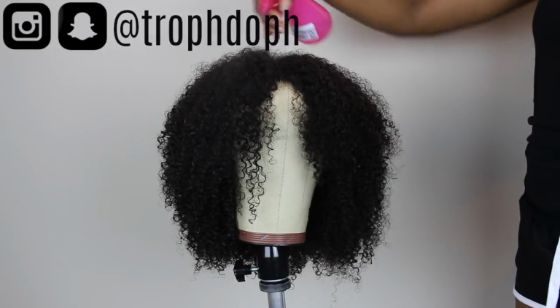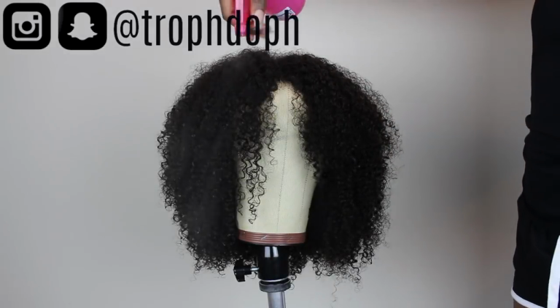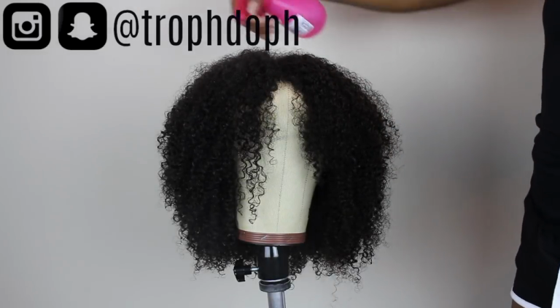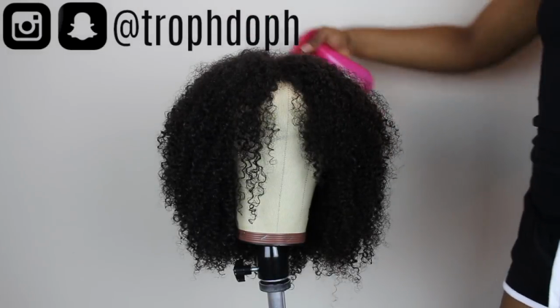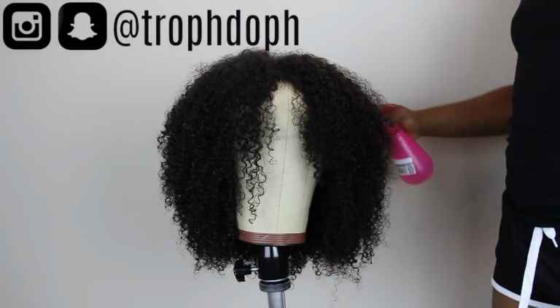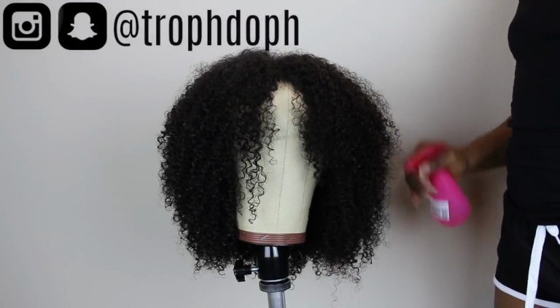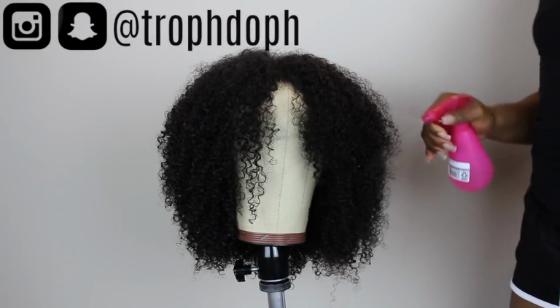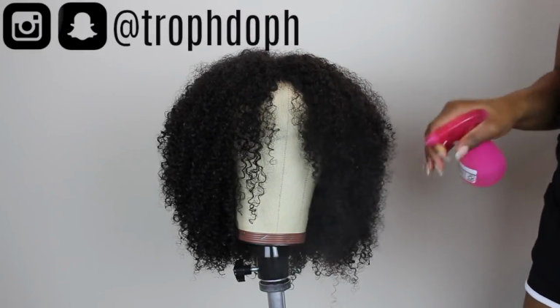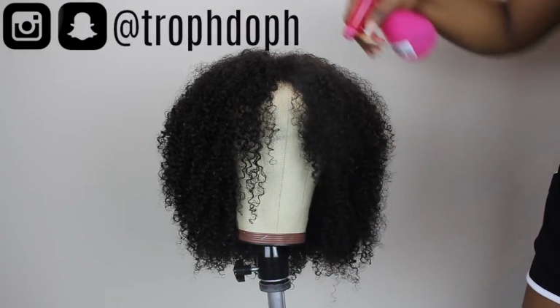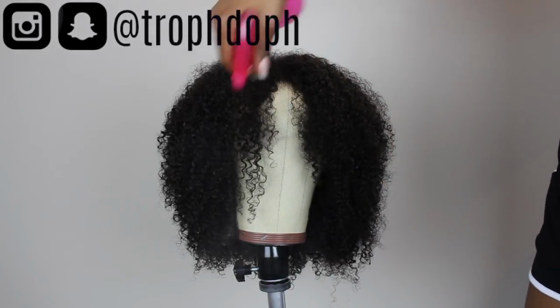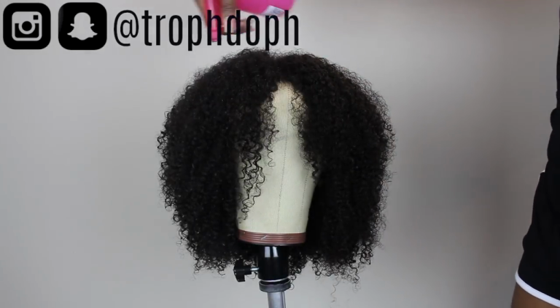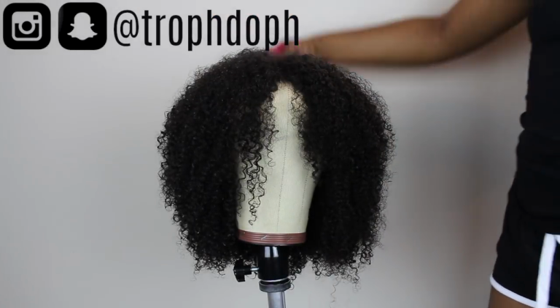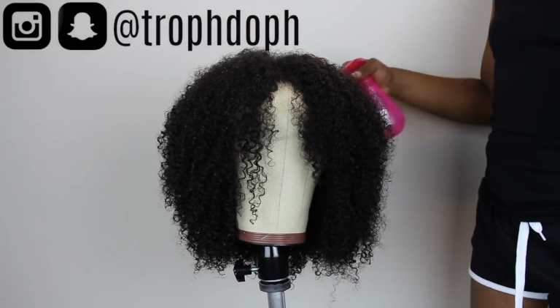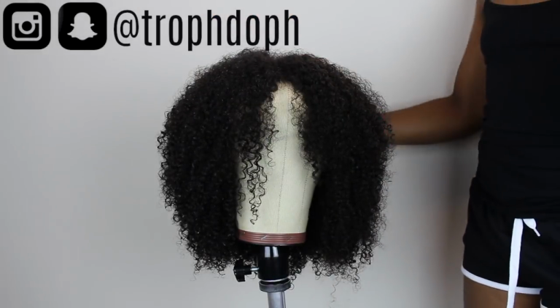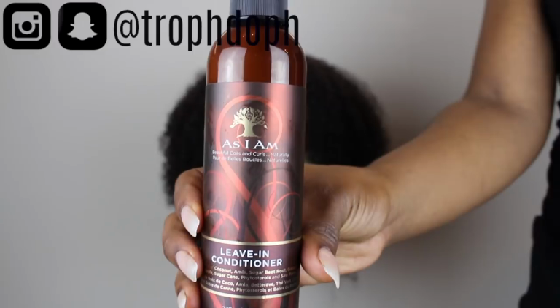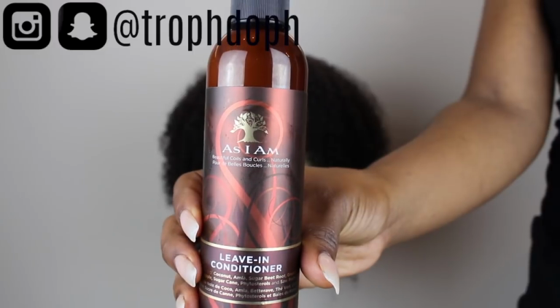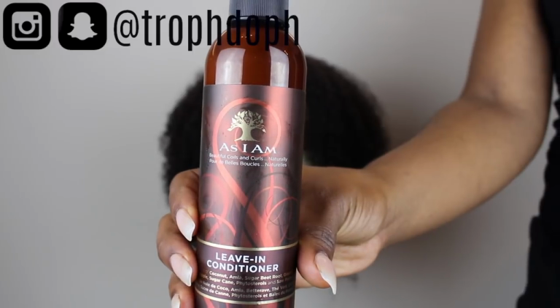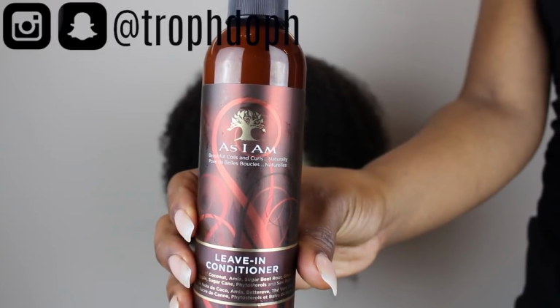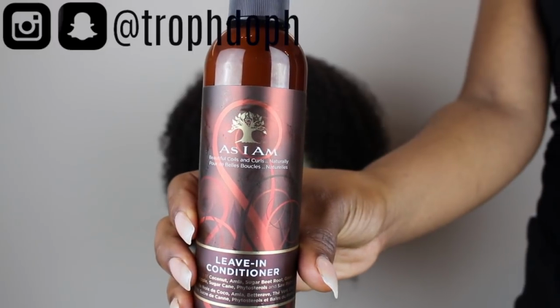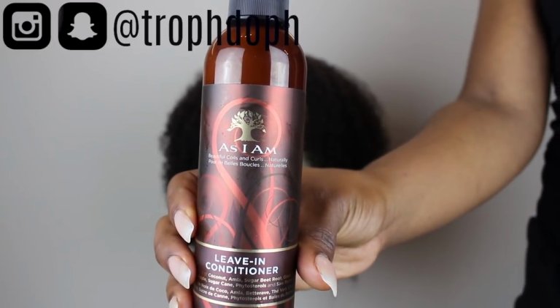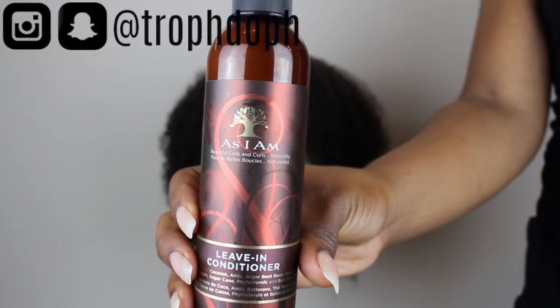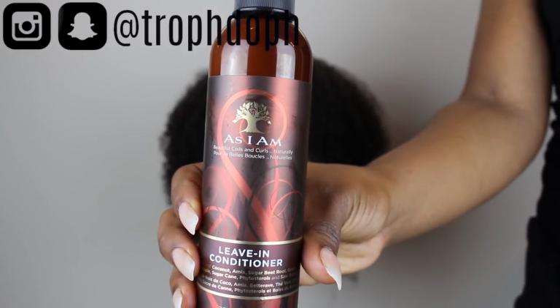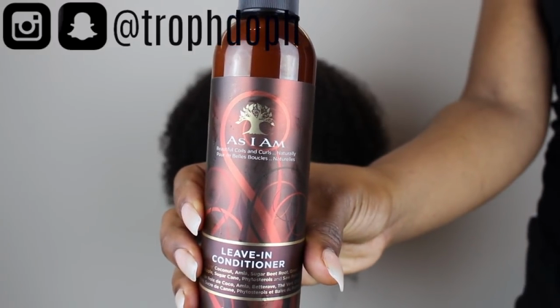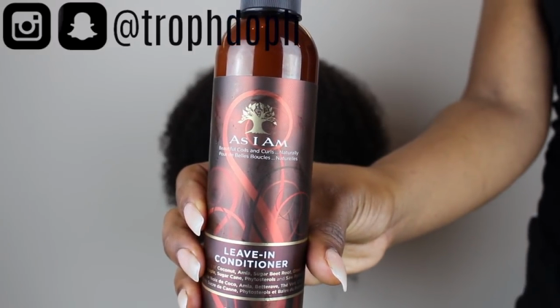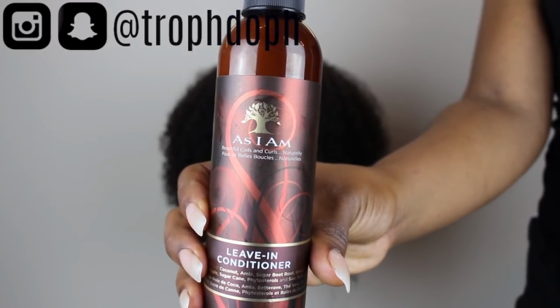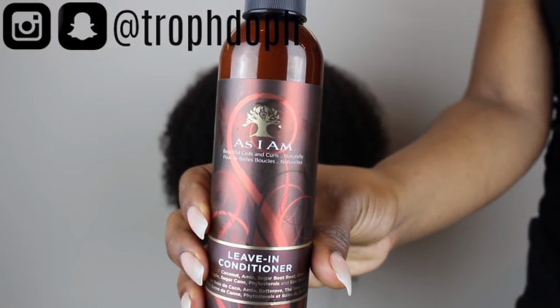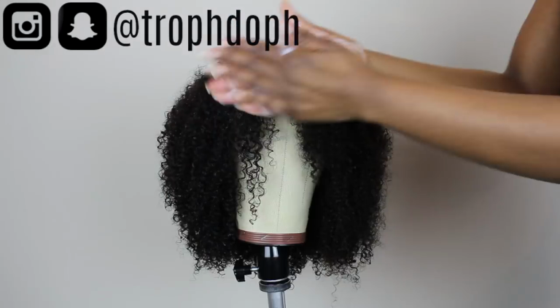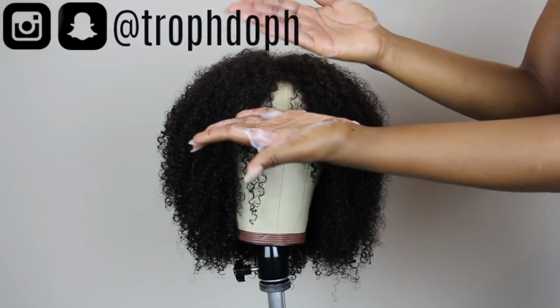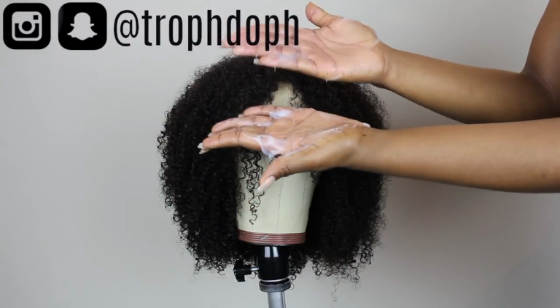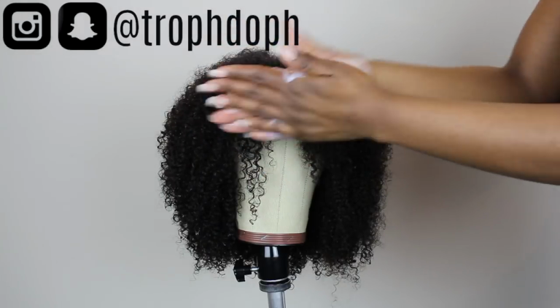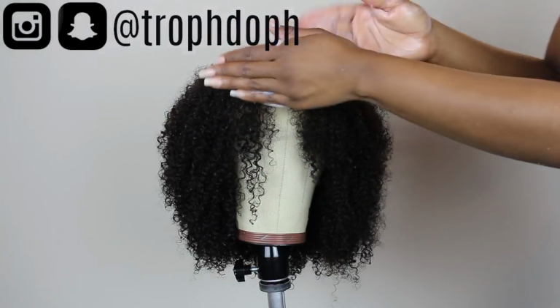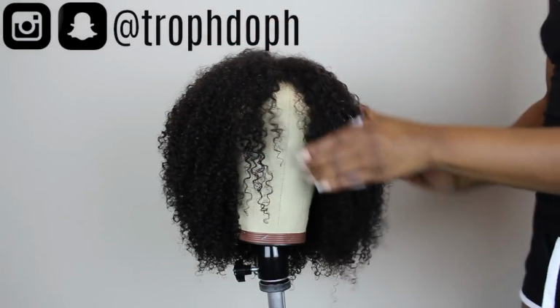The wig is freshly co-washed, so I'm starting off by spritzing the hair with water and then I'm going to add my As I Am leave-in conditioner all over the hair.